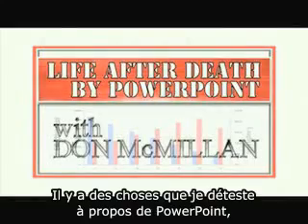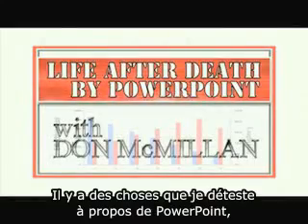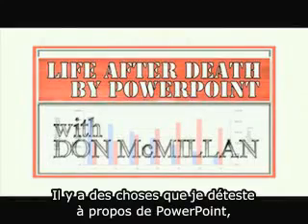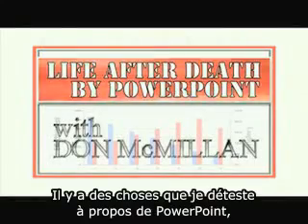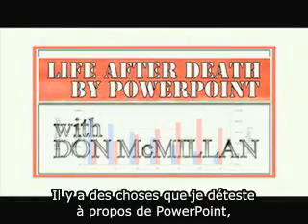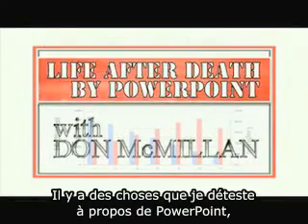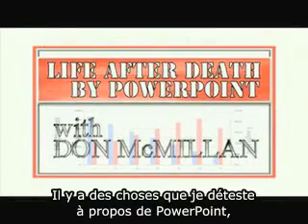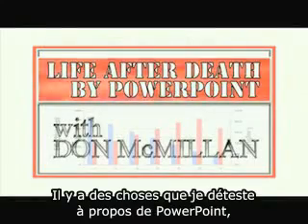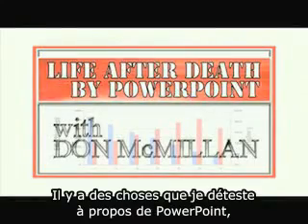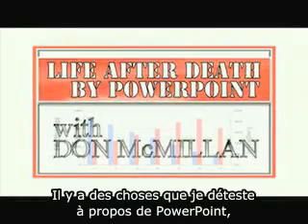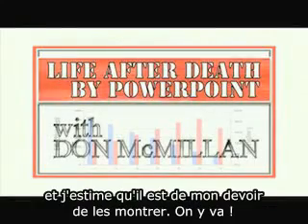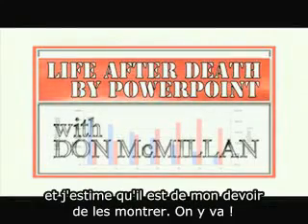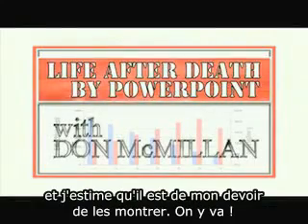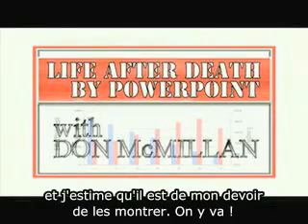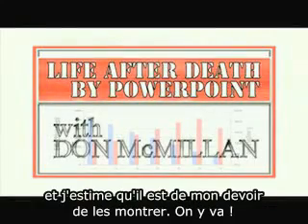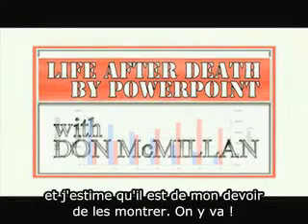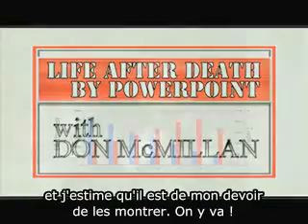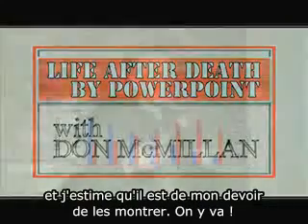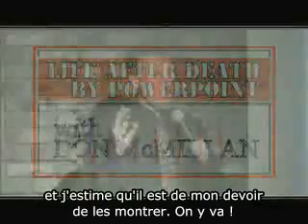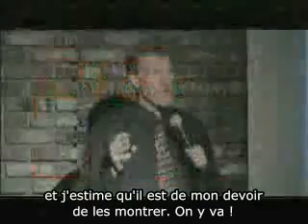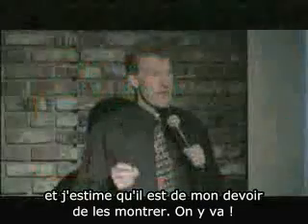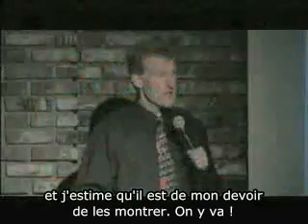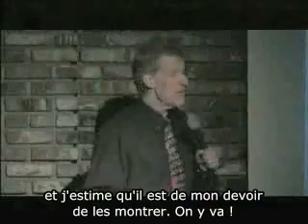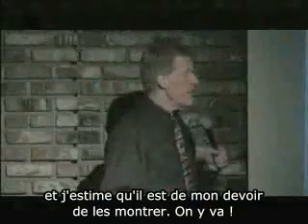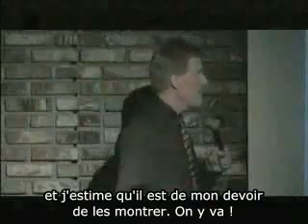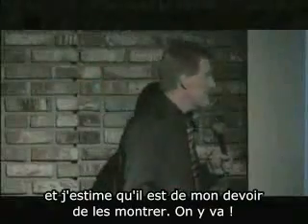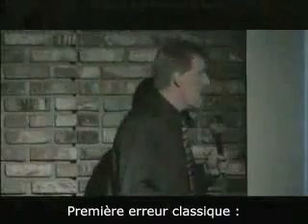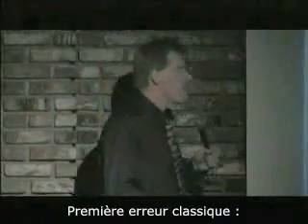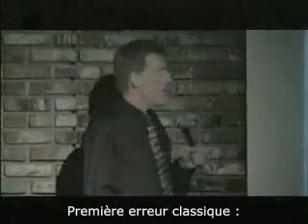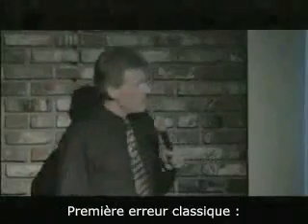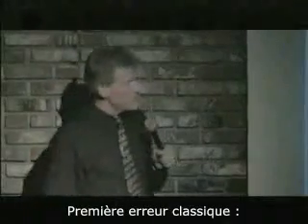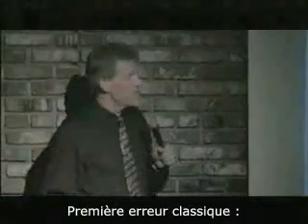There are some things I hate about PowerPoint, and I figure it's kind of my duty to point them out. So here we go. Here are common PowerPoint mistakes.